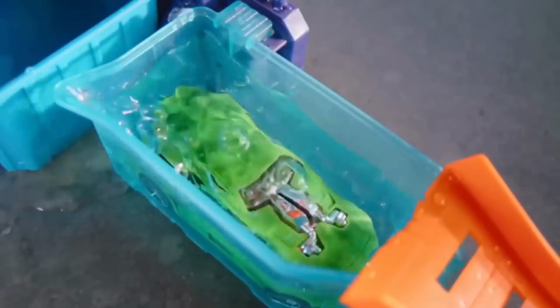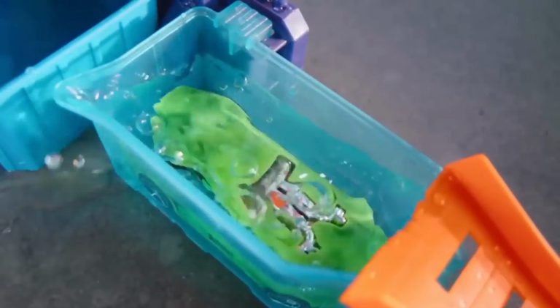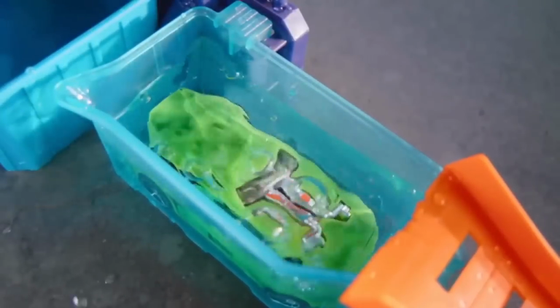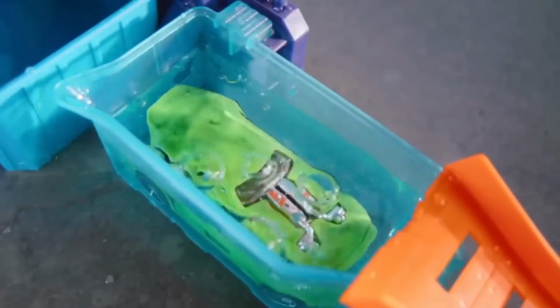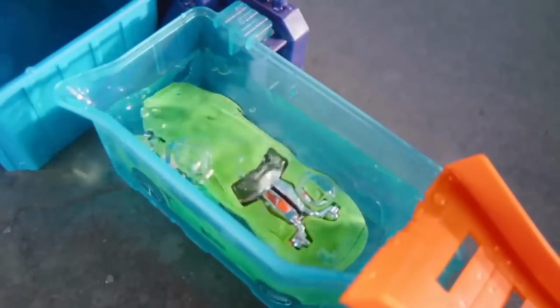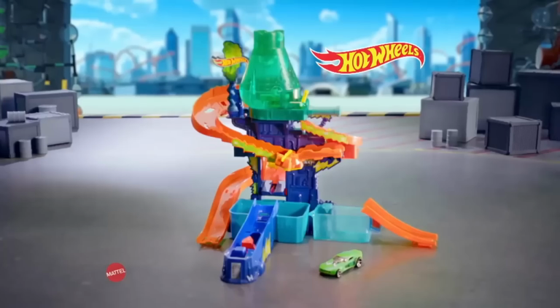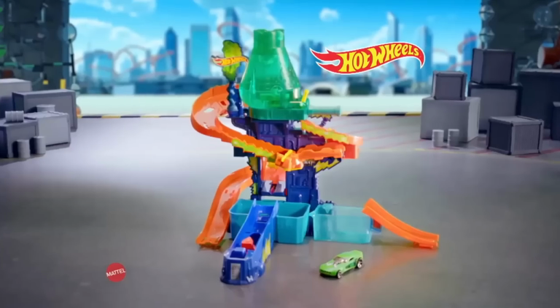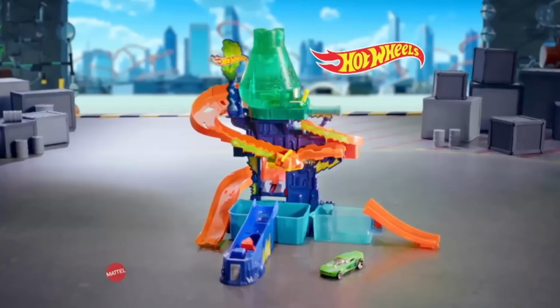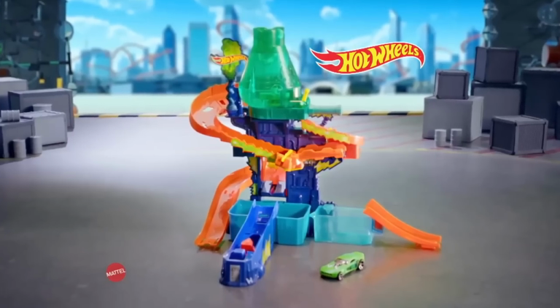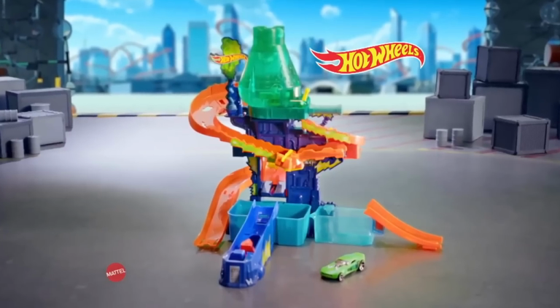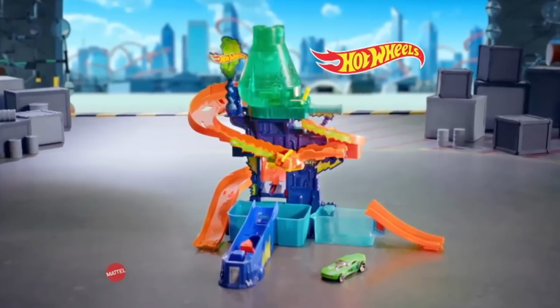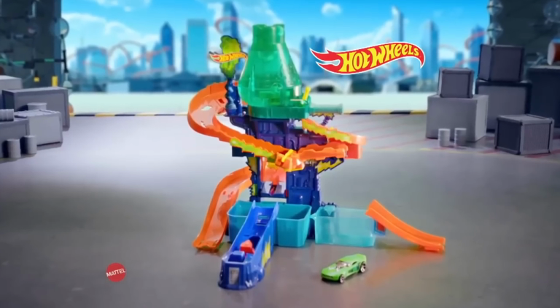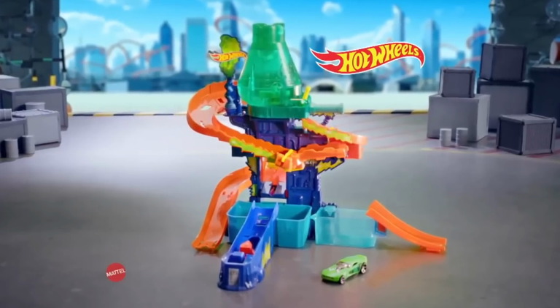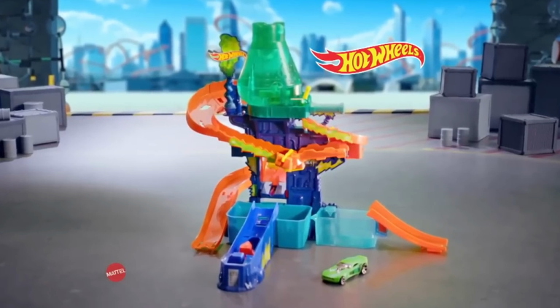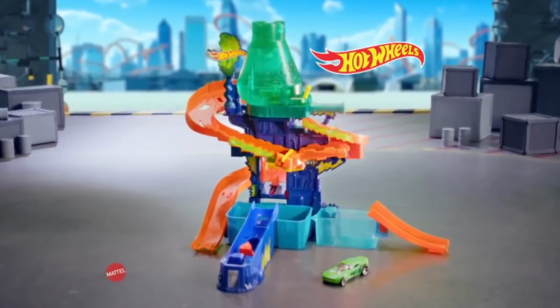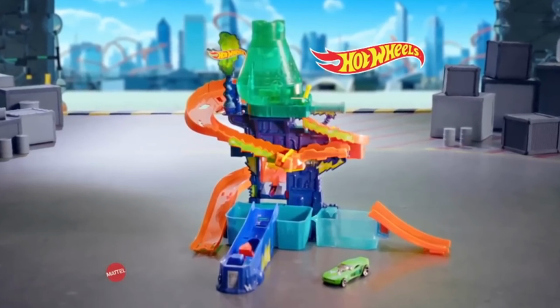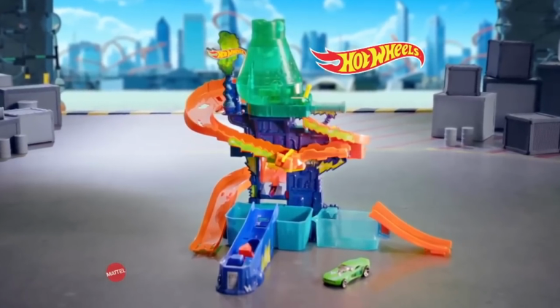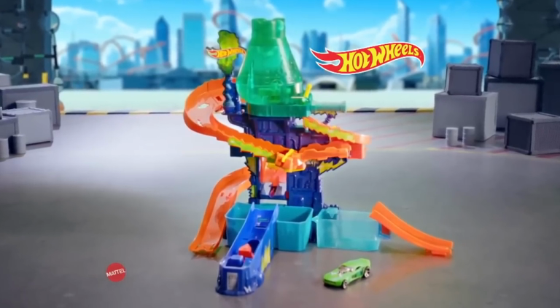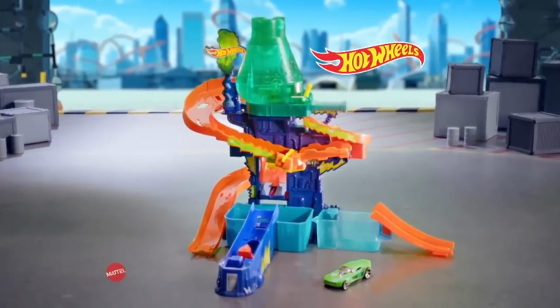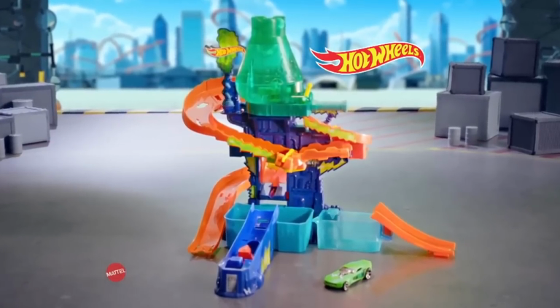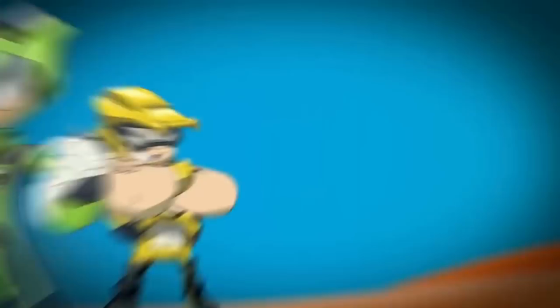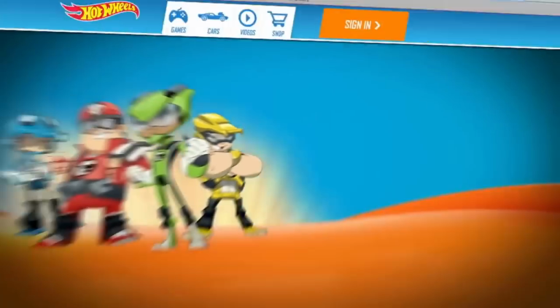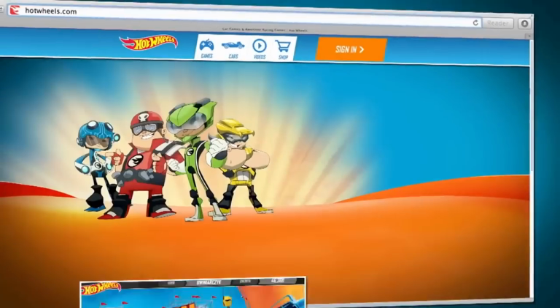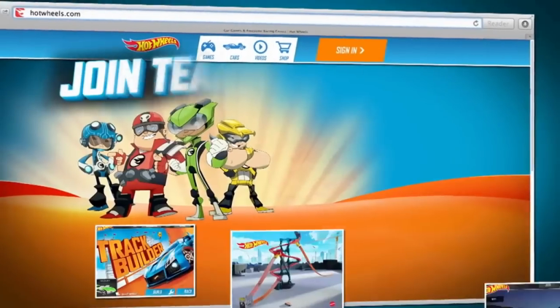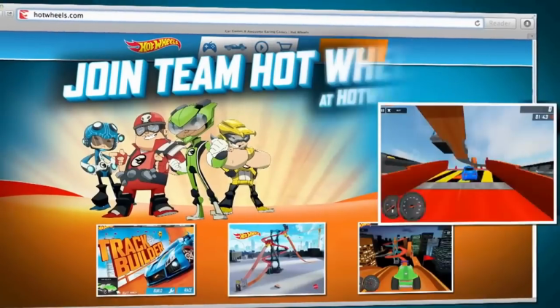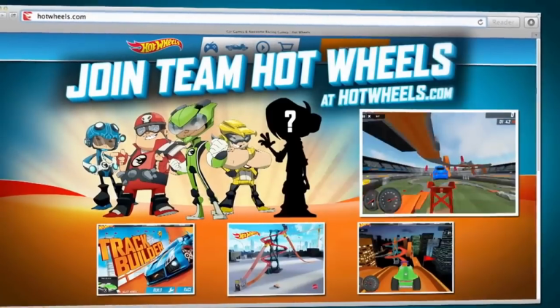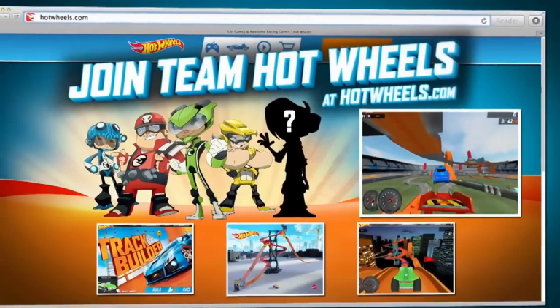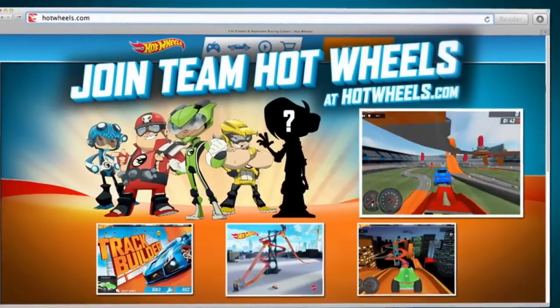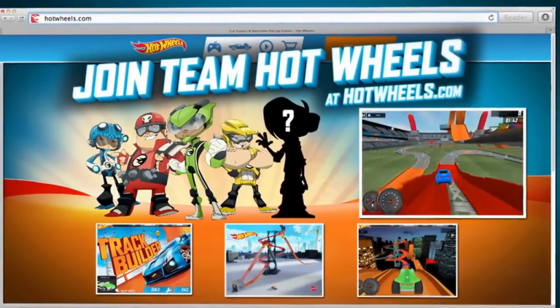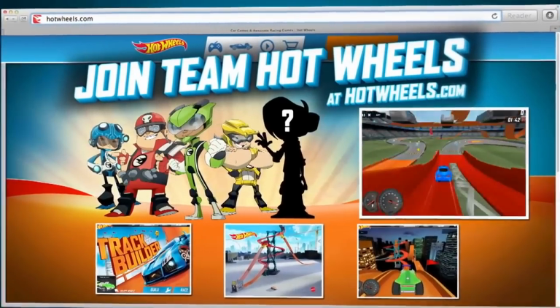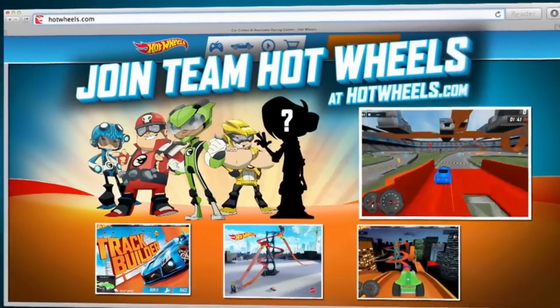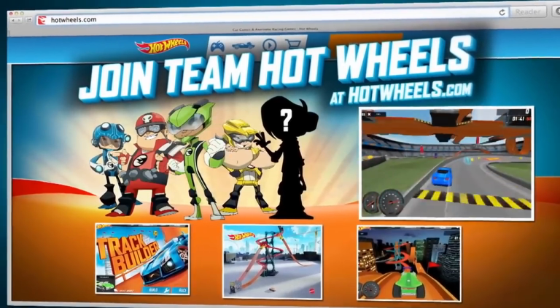The Color Splash Science Lab set comes with one color-change car. Other cars each sold separately. Adults assemble. Join Team Hot Wheels today at hotwheels.com.